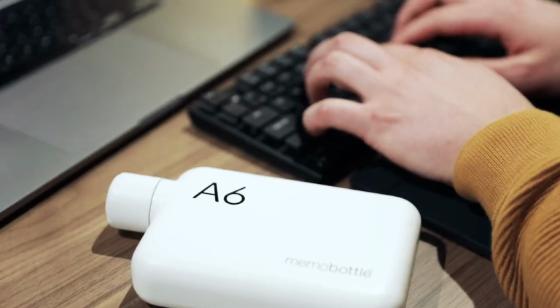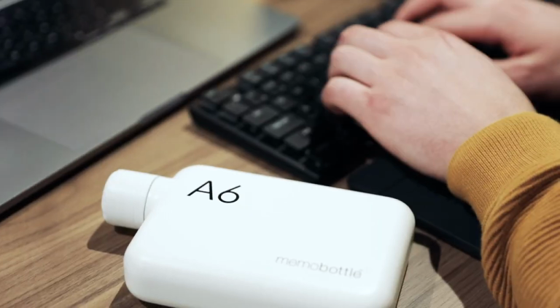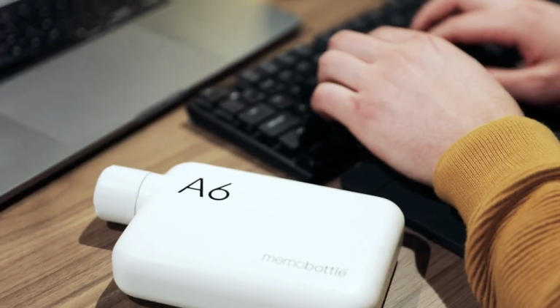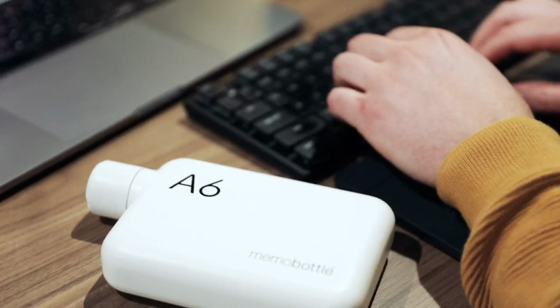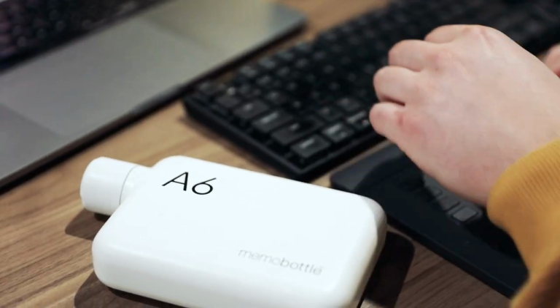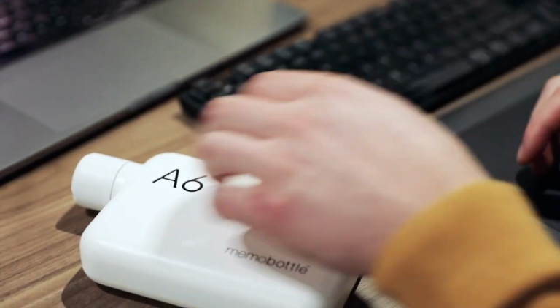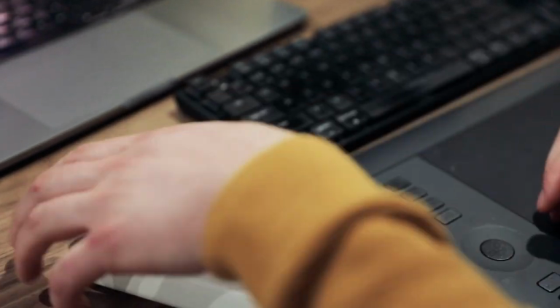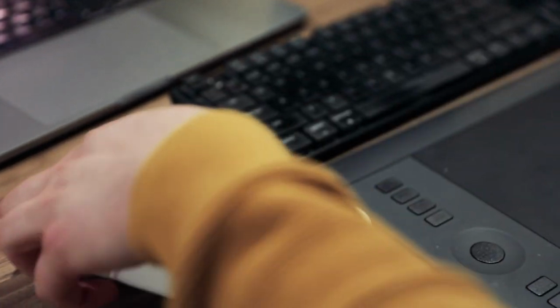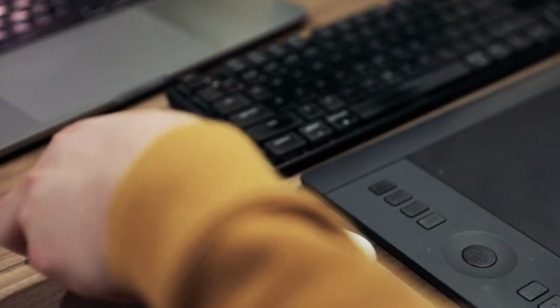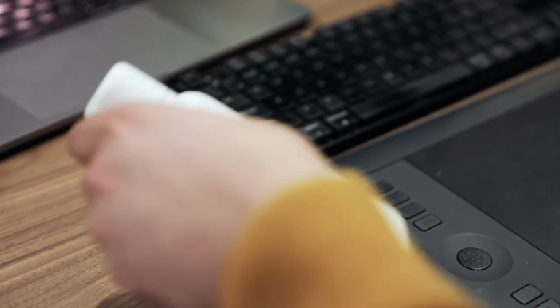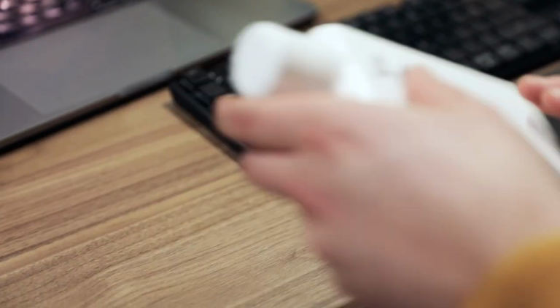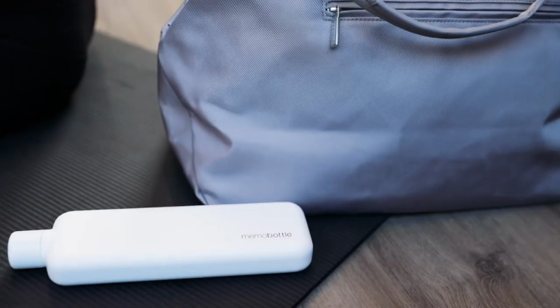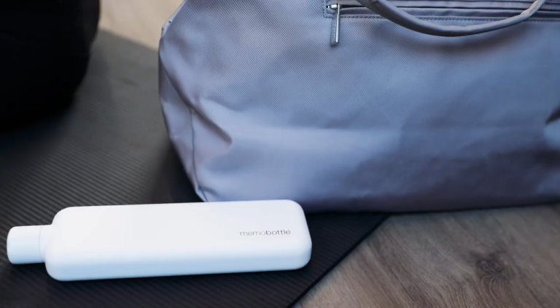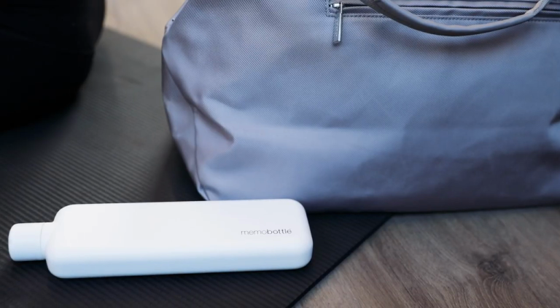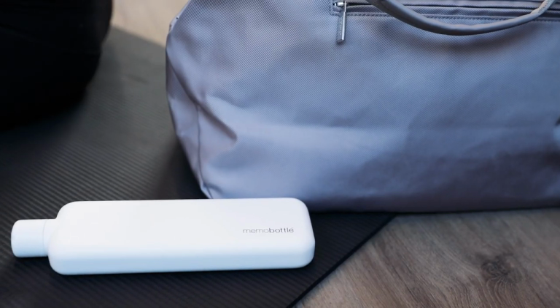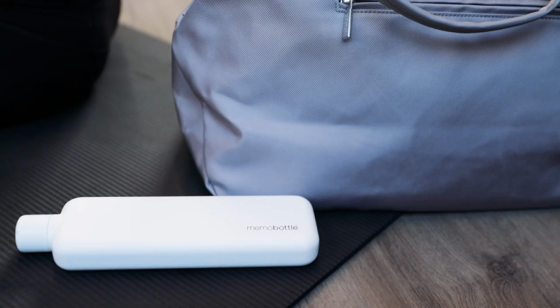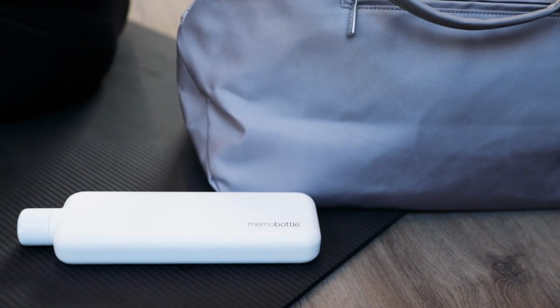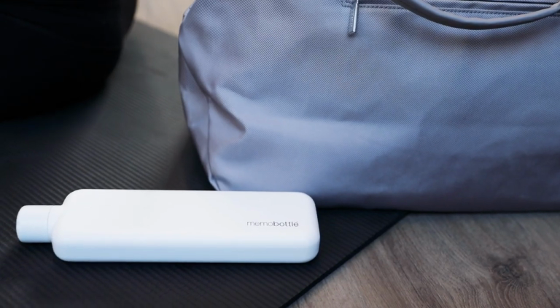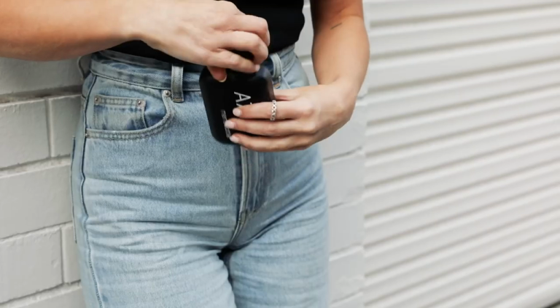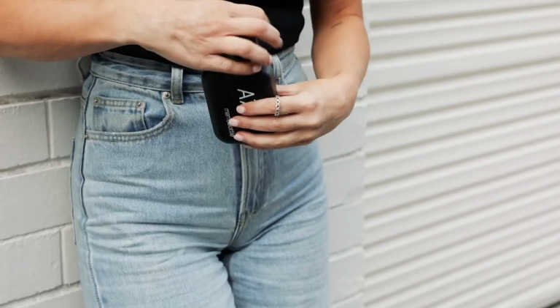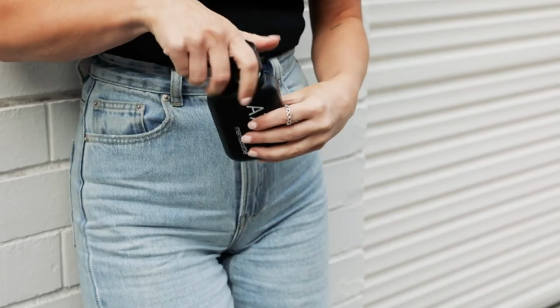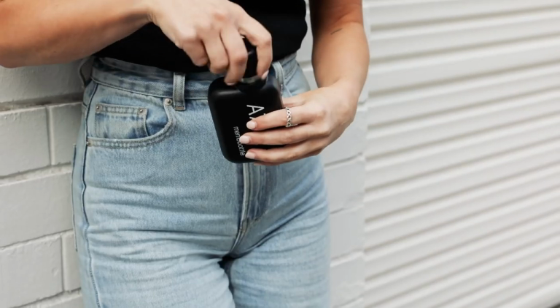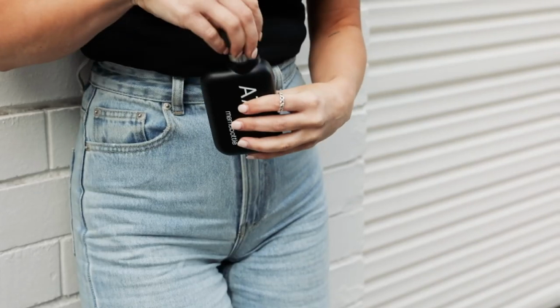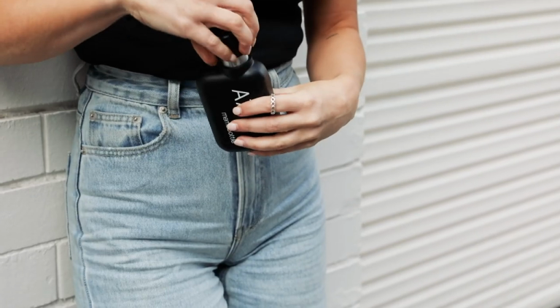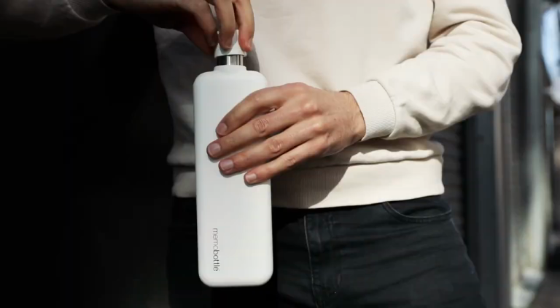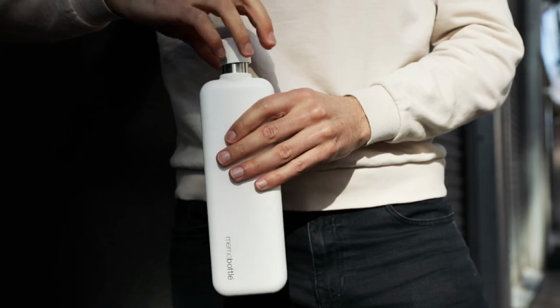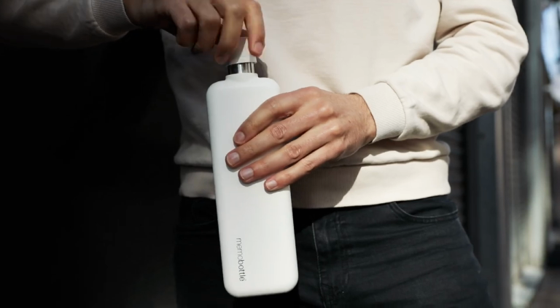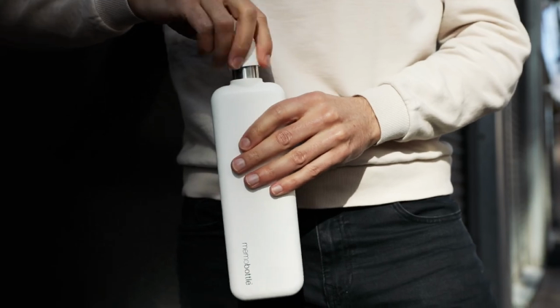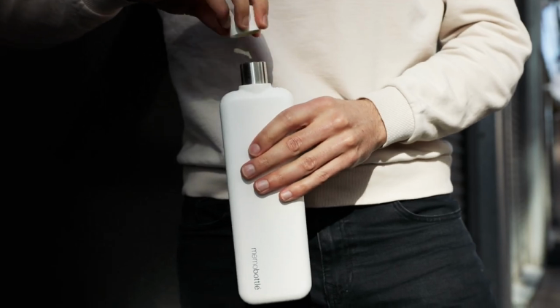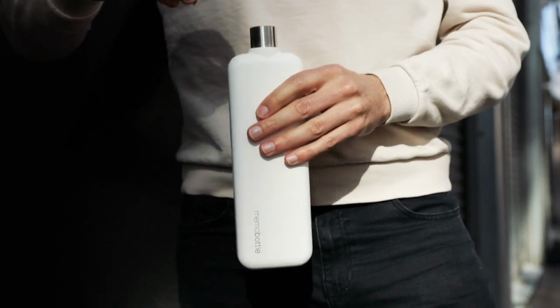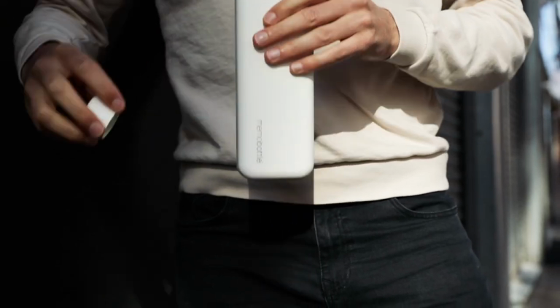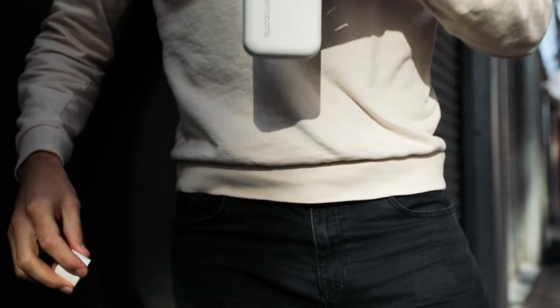So what are you waiting for? Pledge today and help us reimagine the humble drink bottle once more.